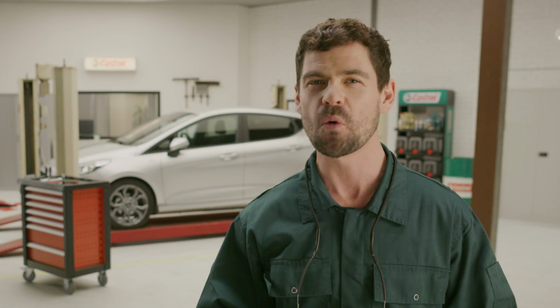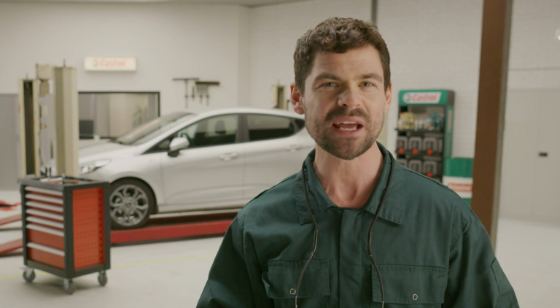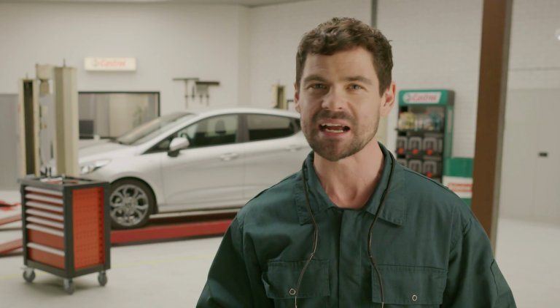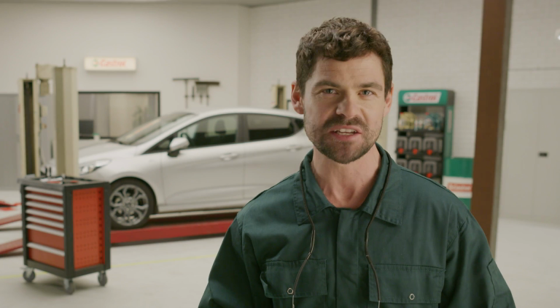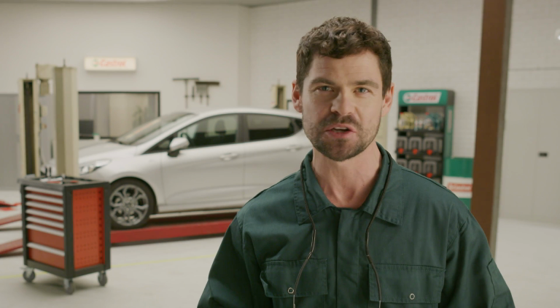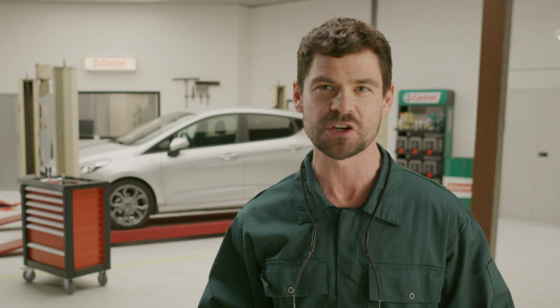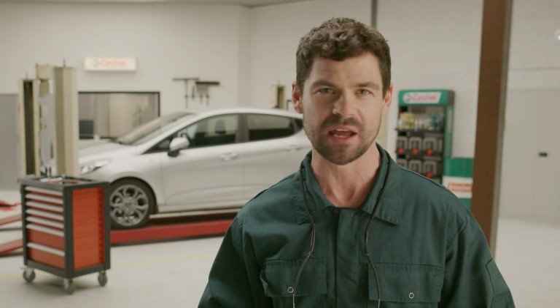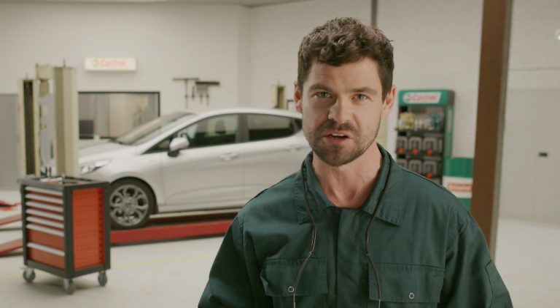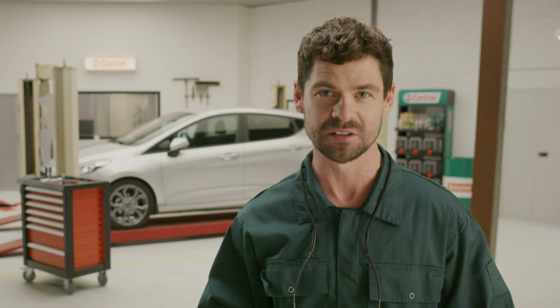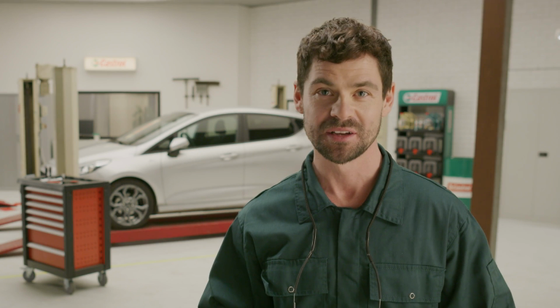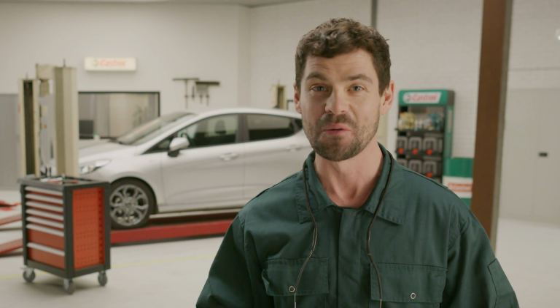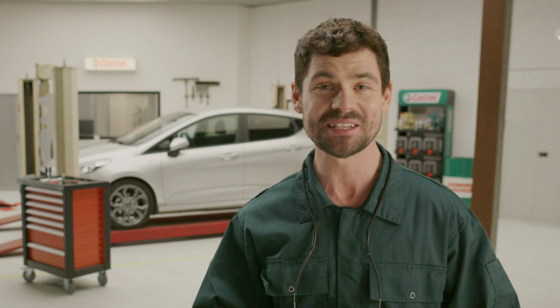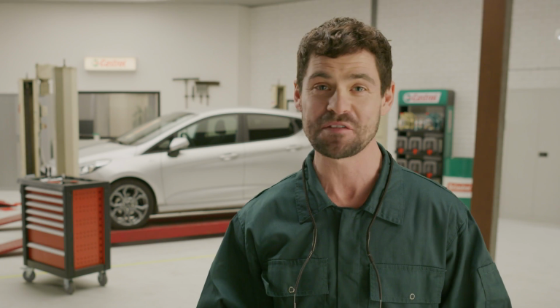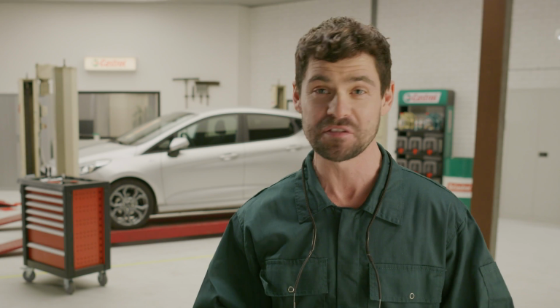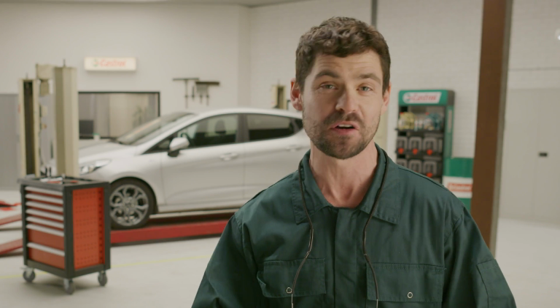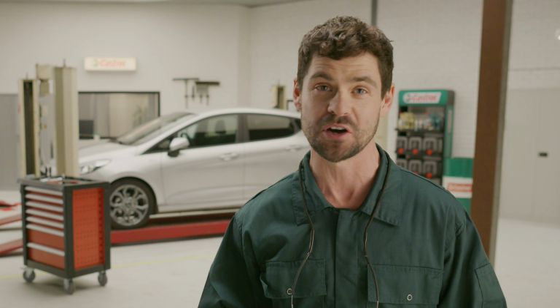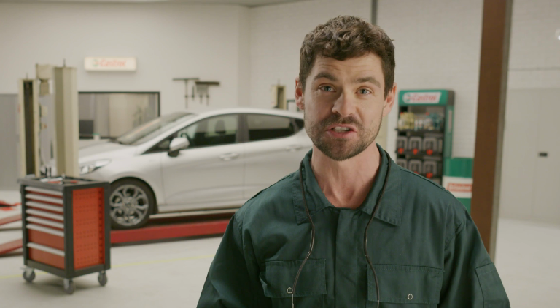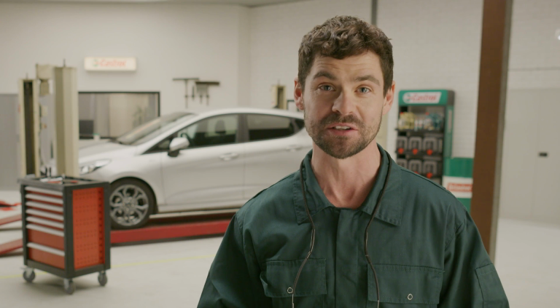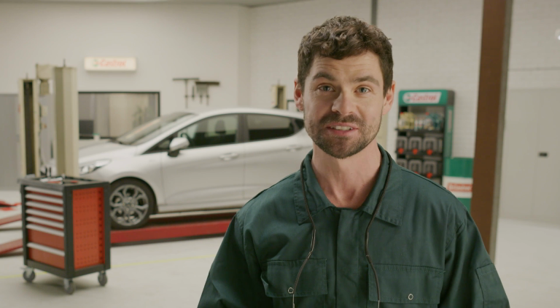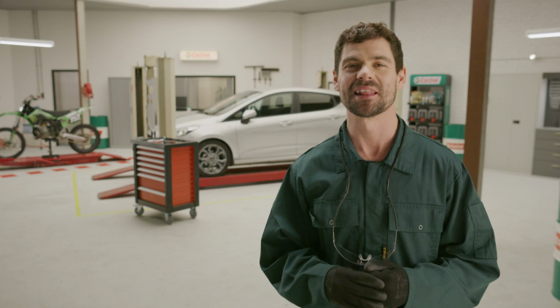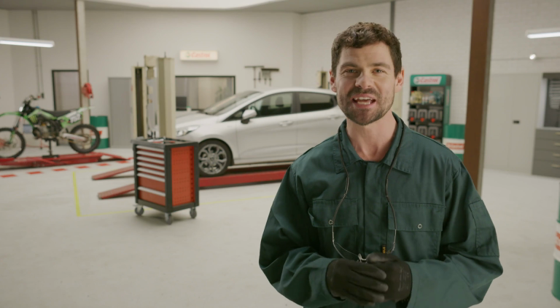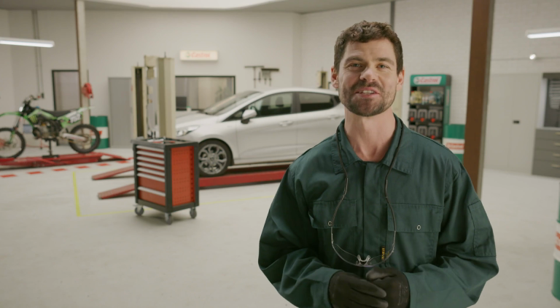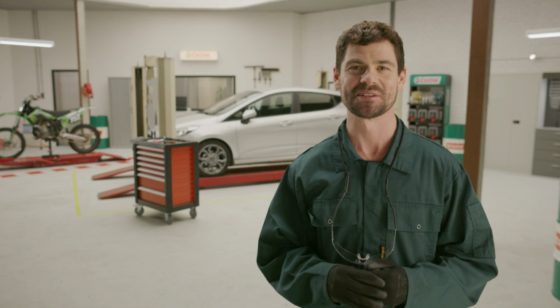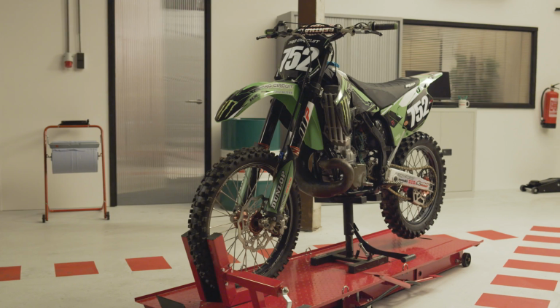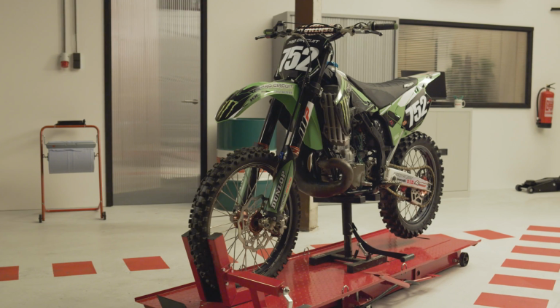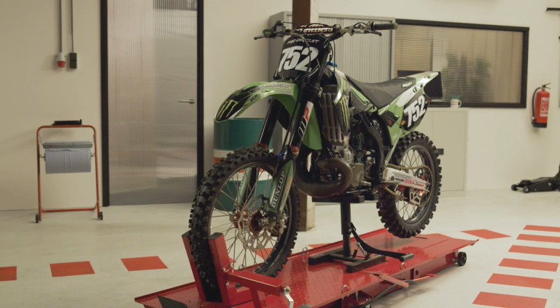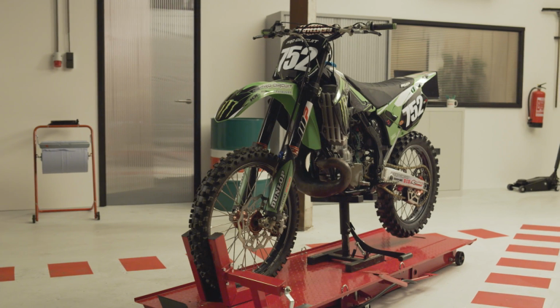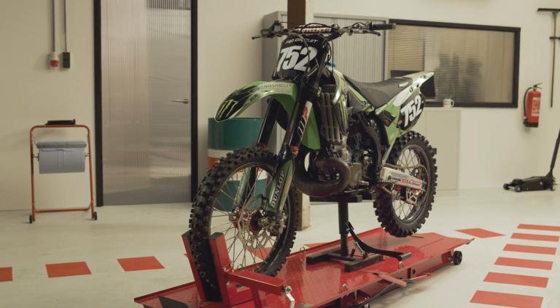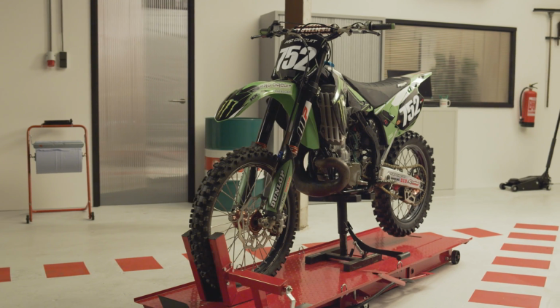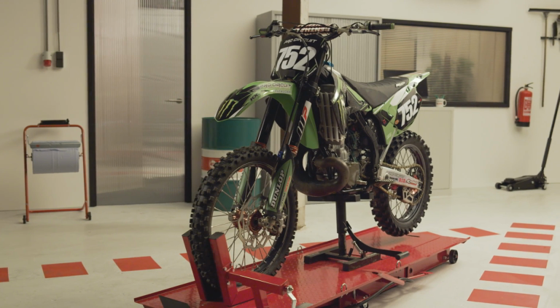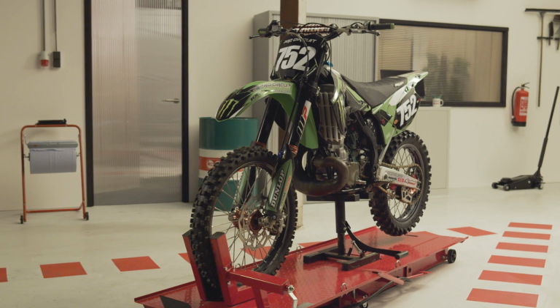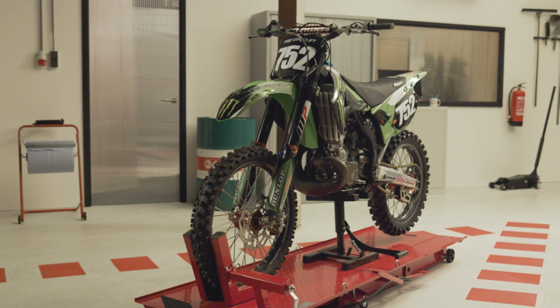But what exactly is two-stroke engine oil? And why is it different from four-stroke engine oil? Let's get into it. This Kawasaki has a two-stroke engine.